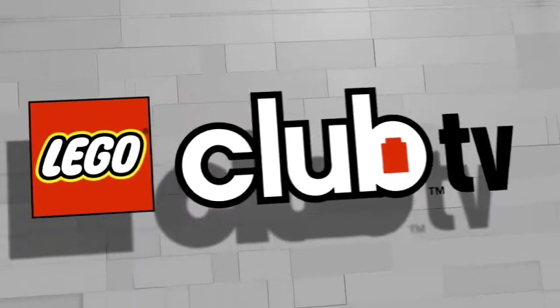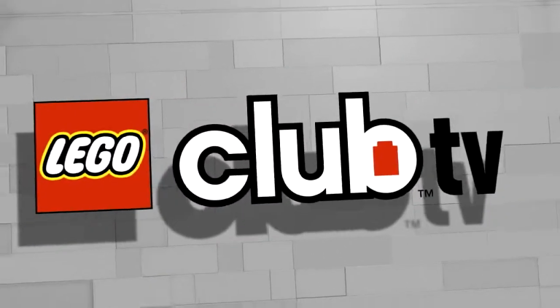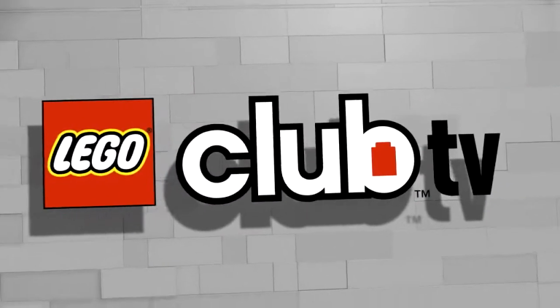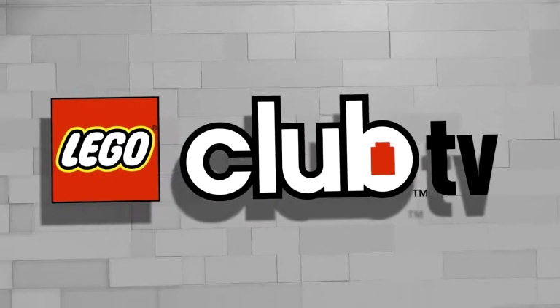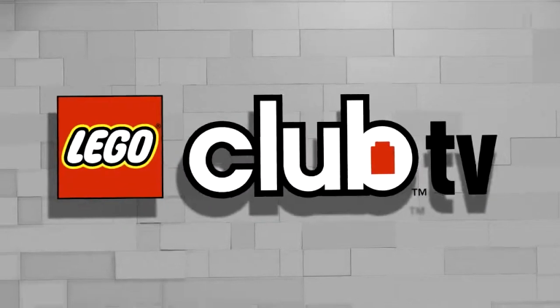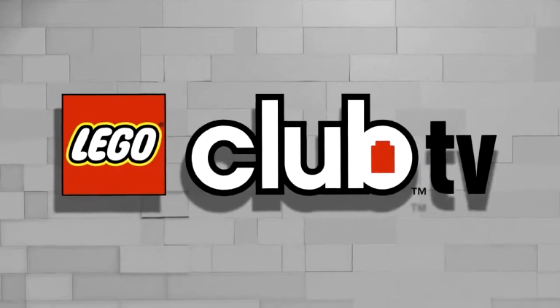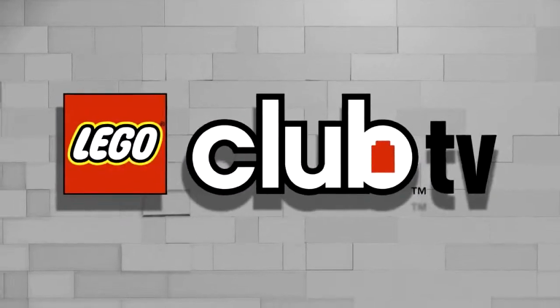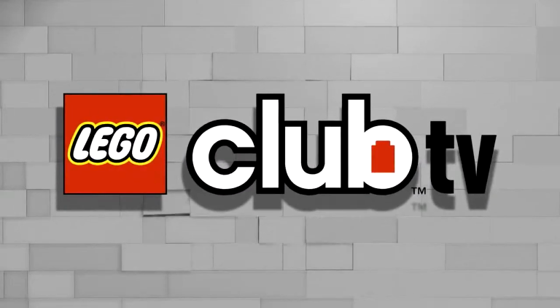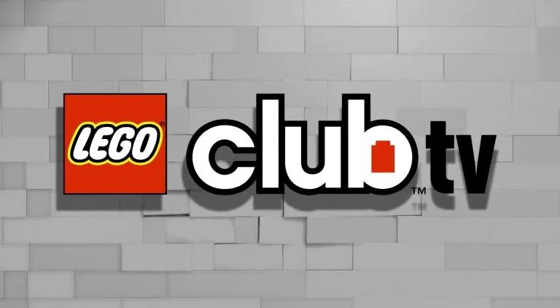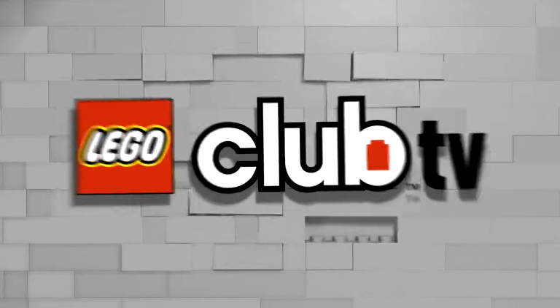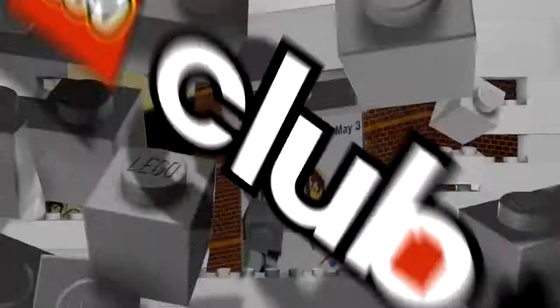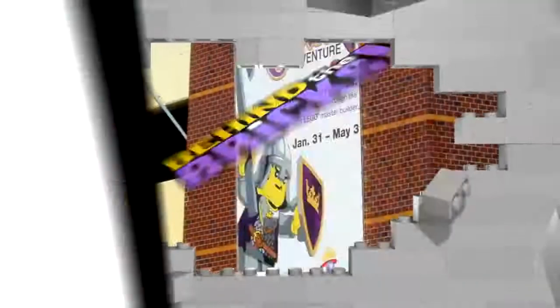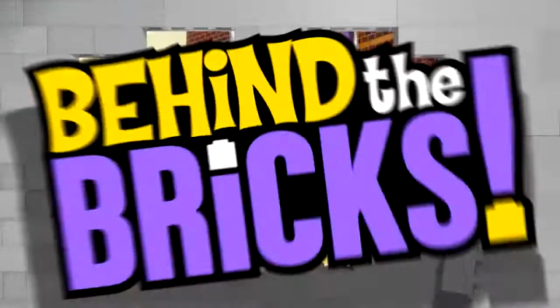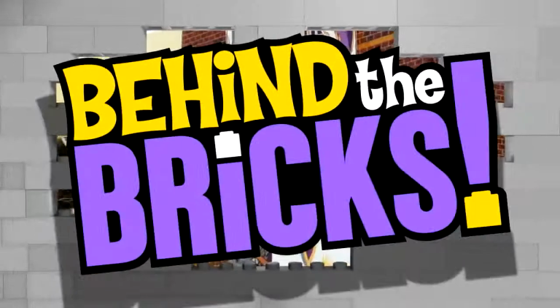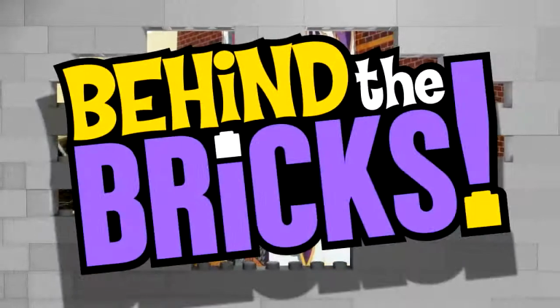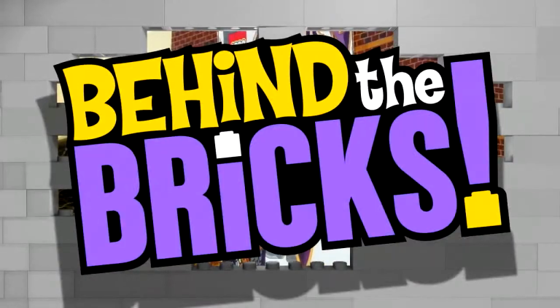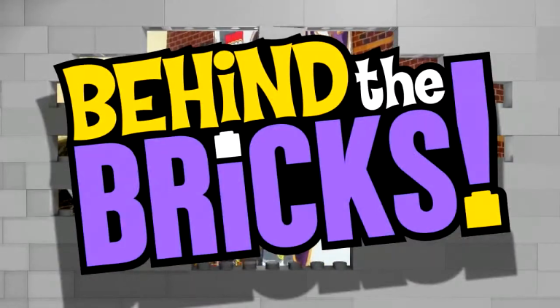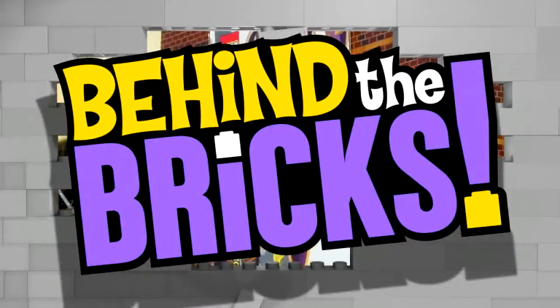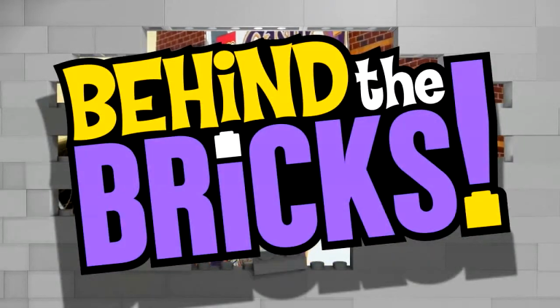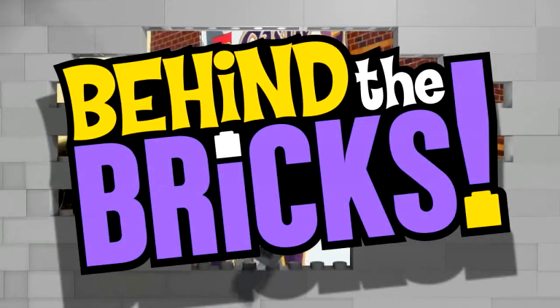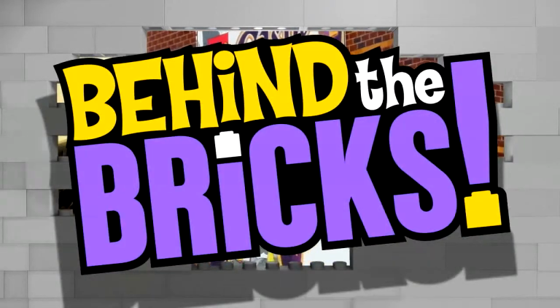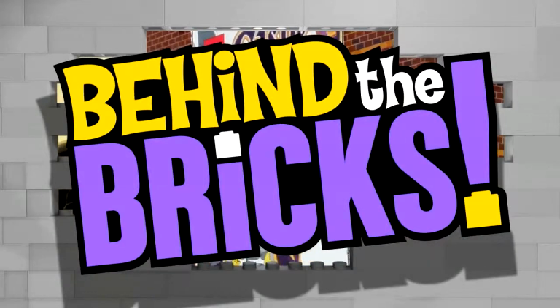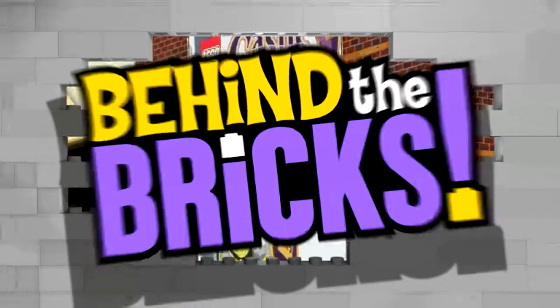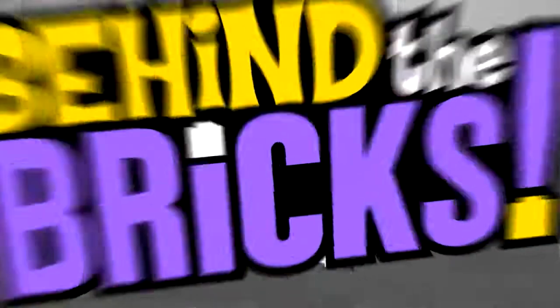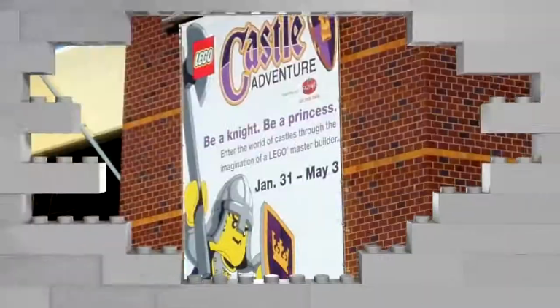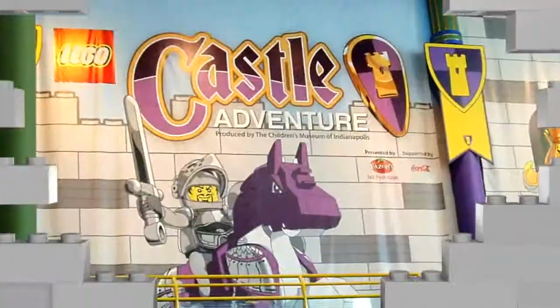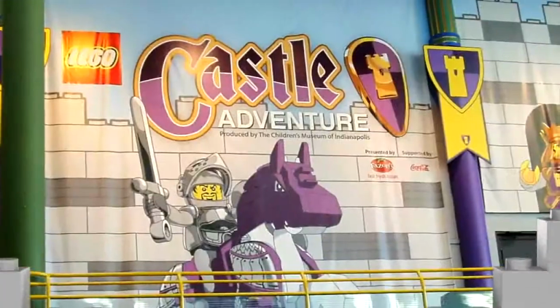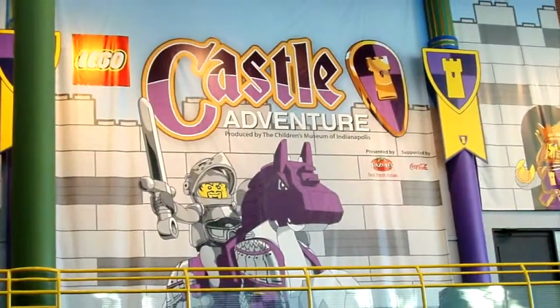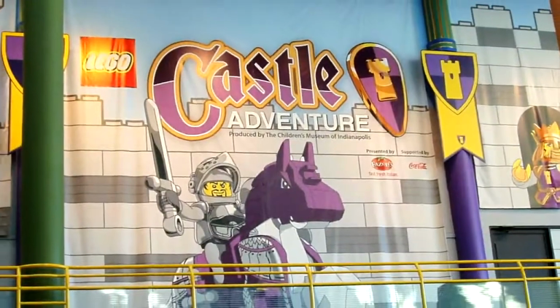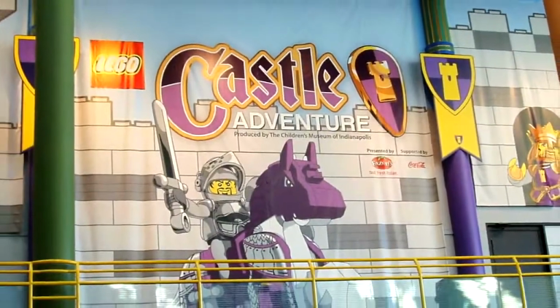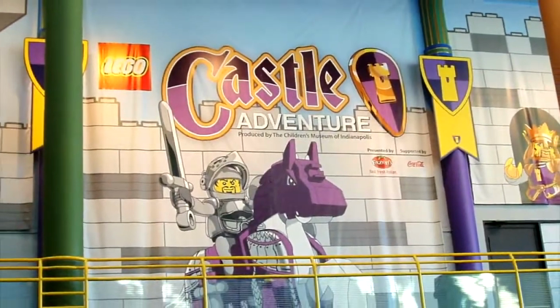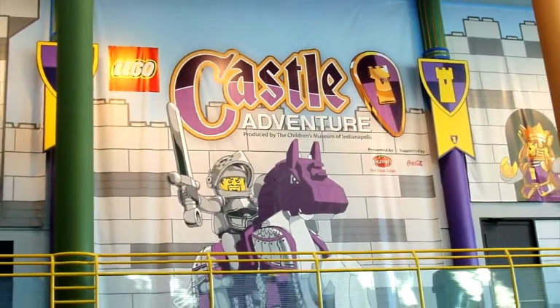Lego Club TV presents Behind the Bricks! Hear ye, hear ye!